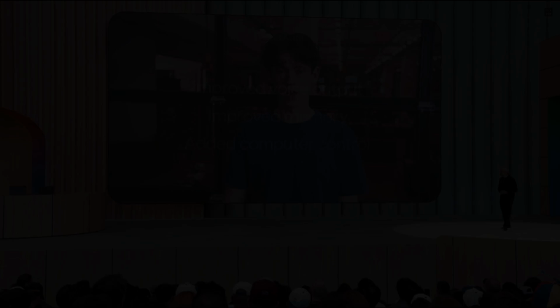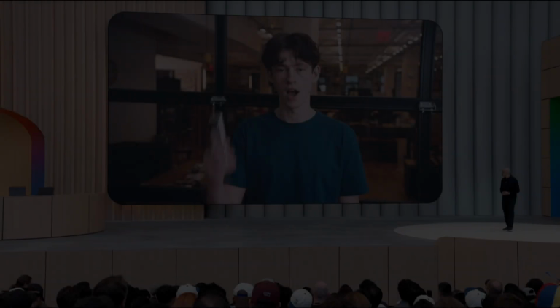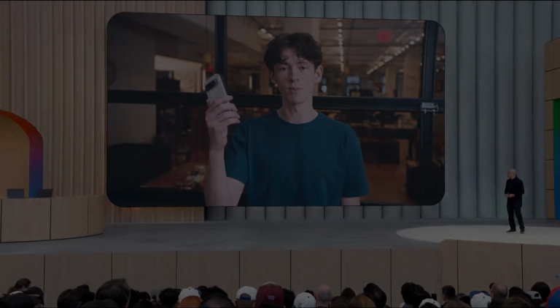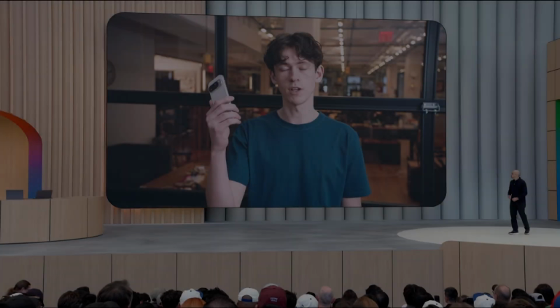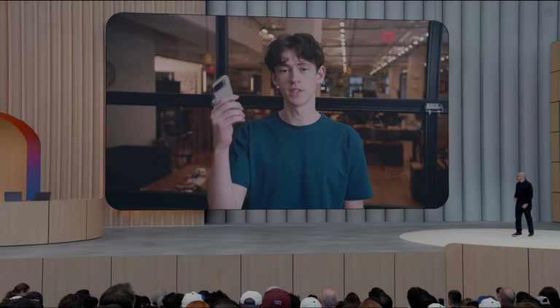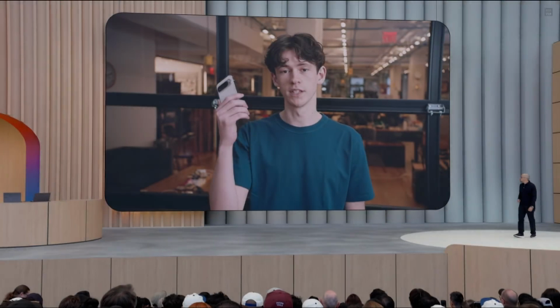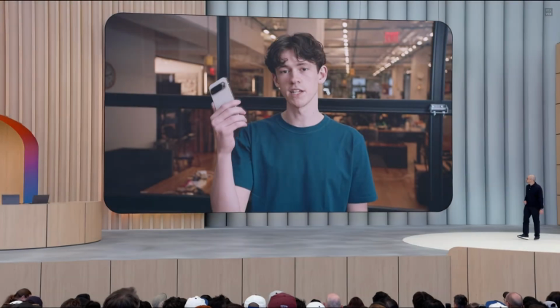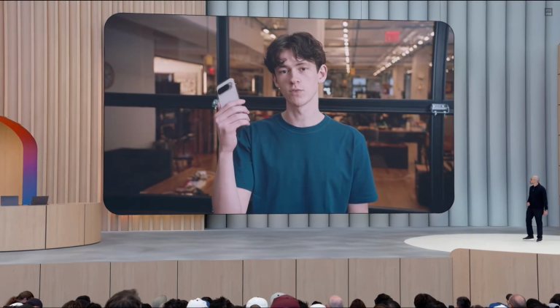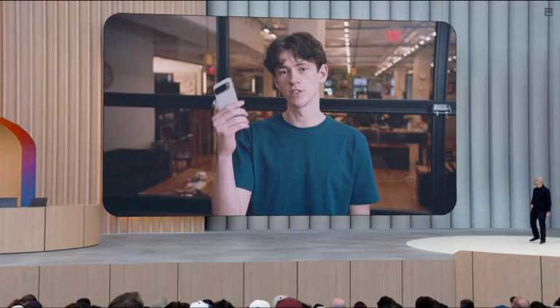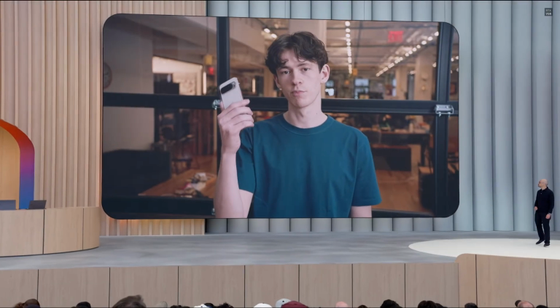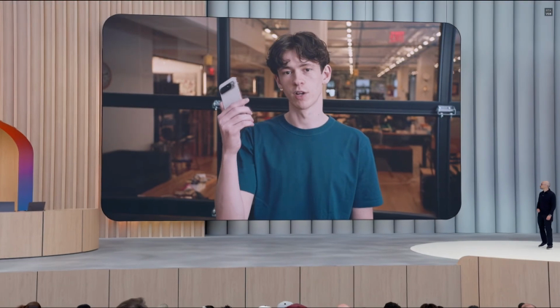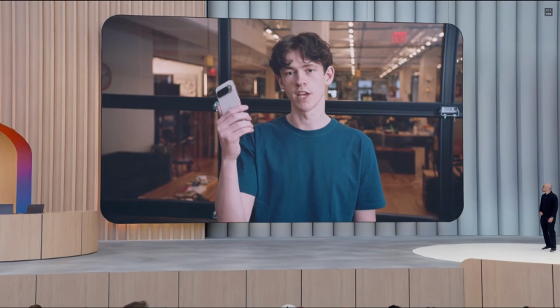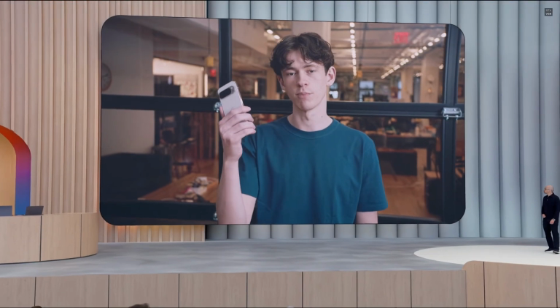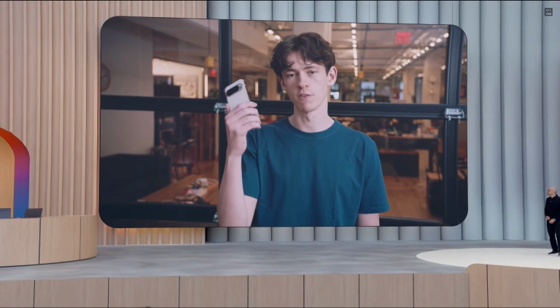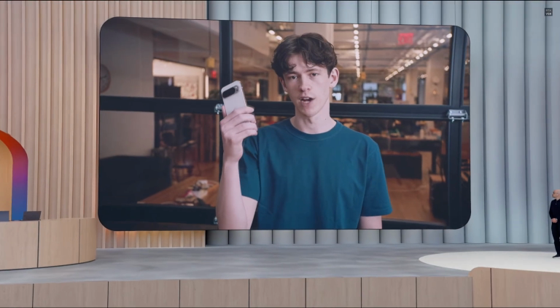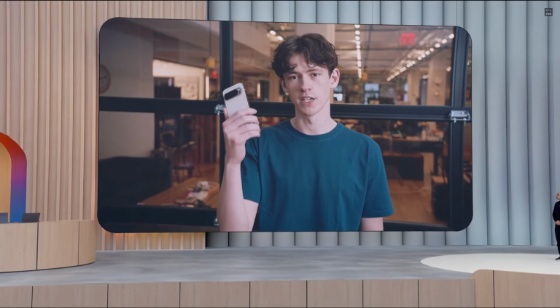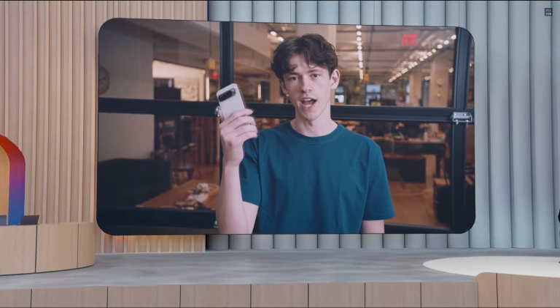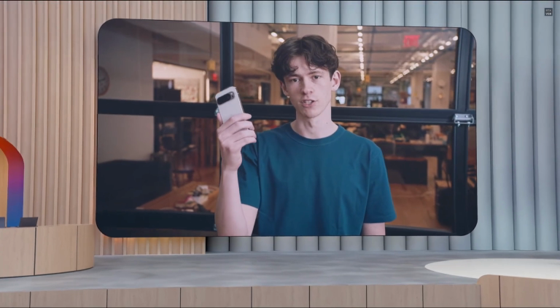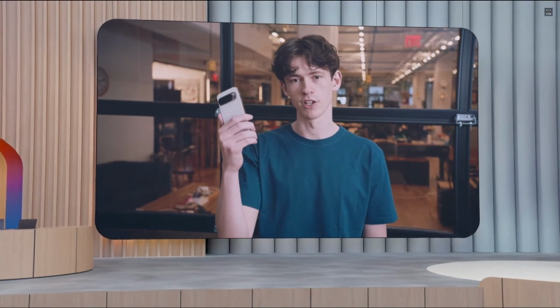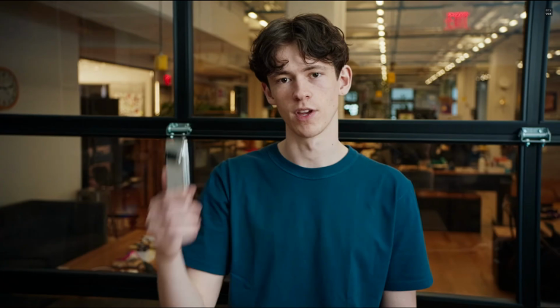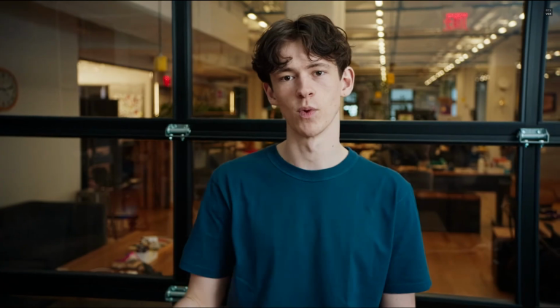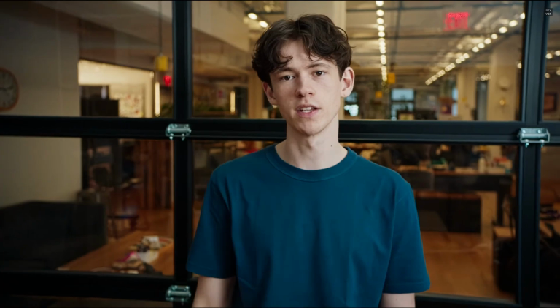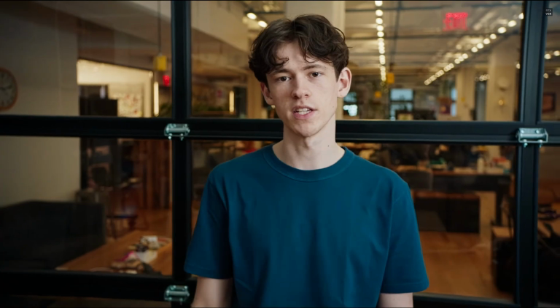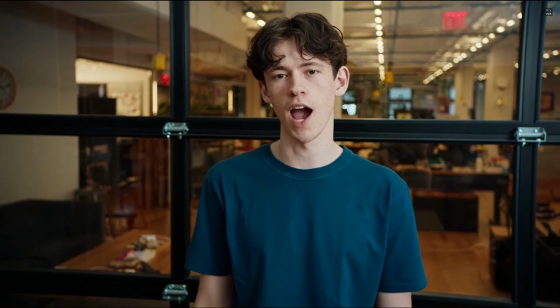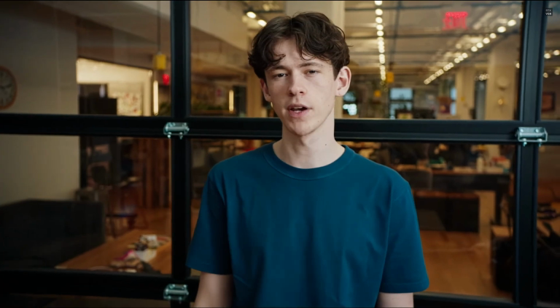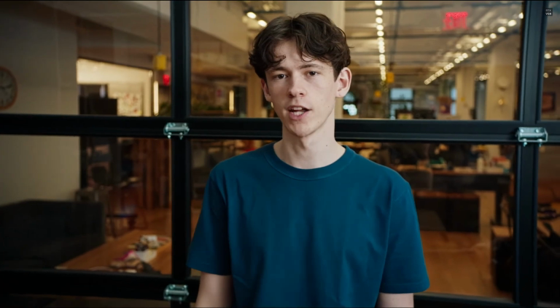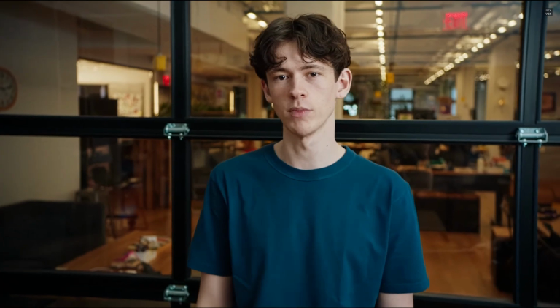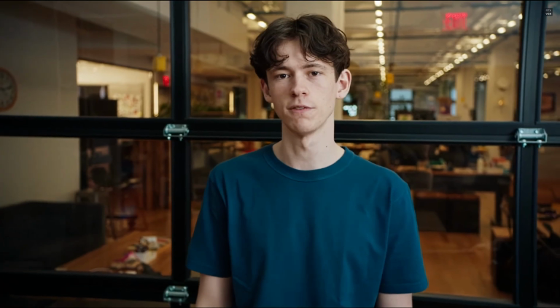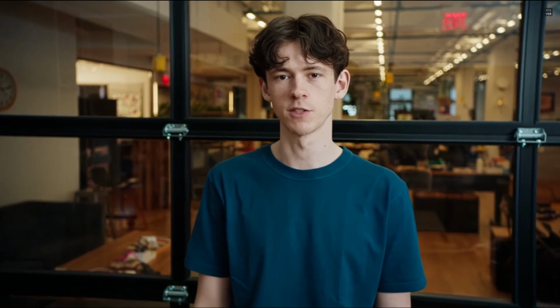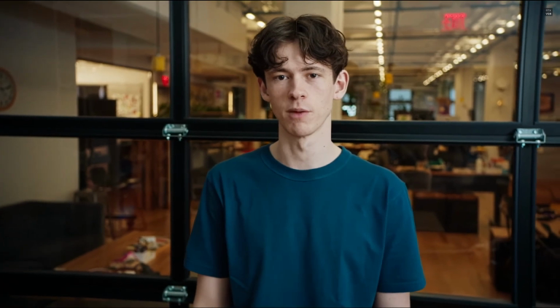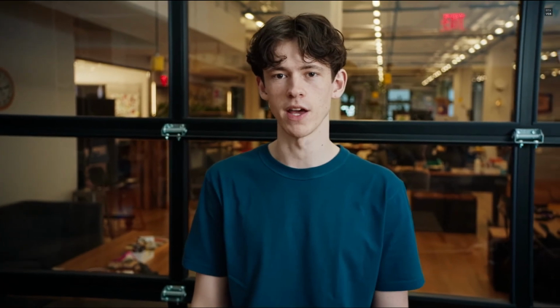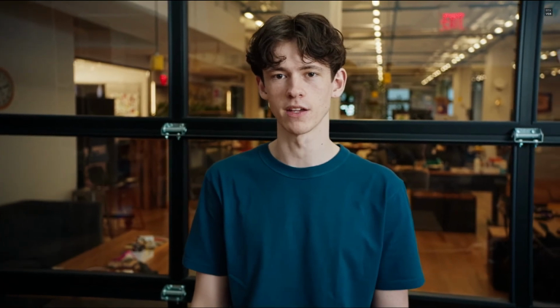I'm here with the latest research prototype of Project Astra, and we're going to see how it can help me fix my bike.